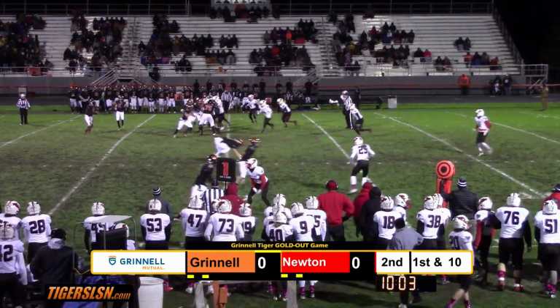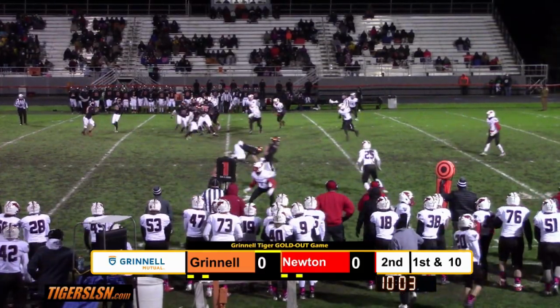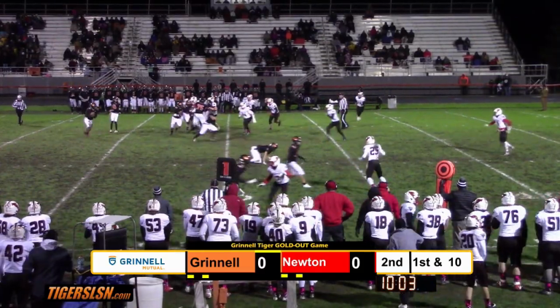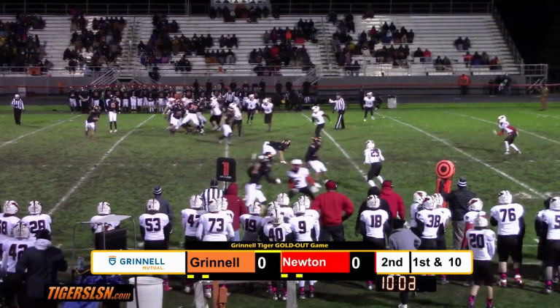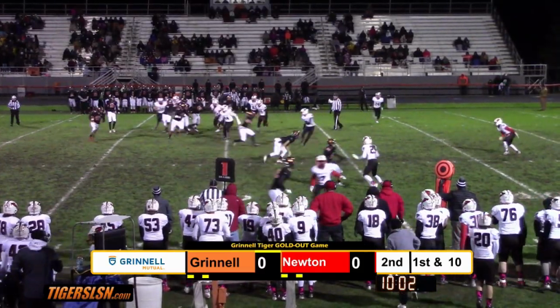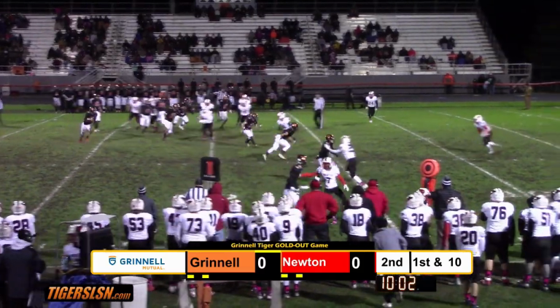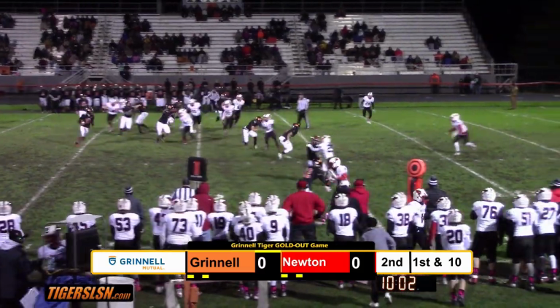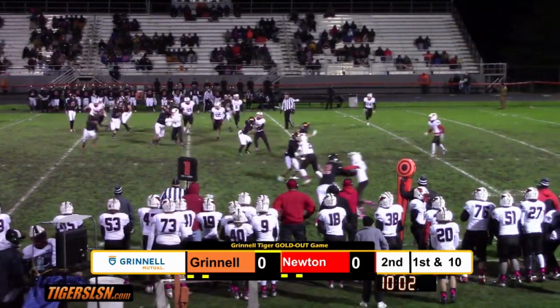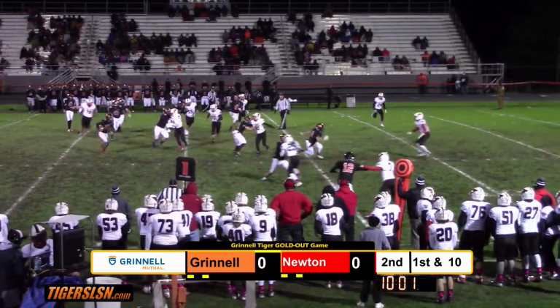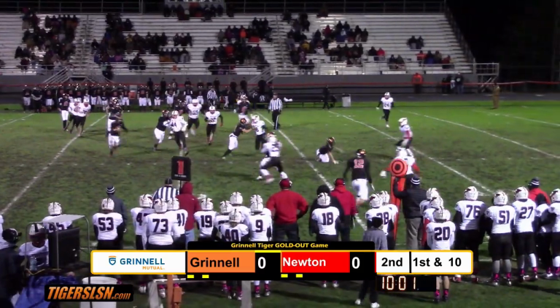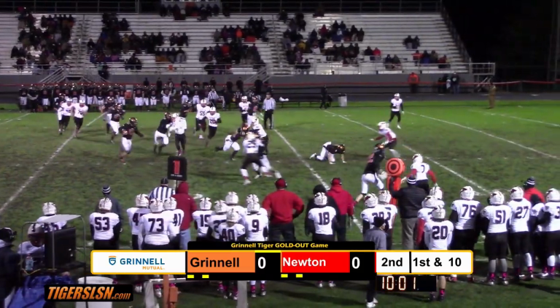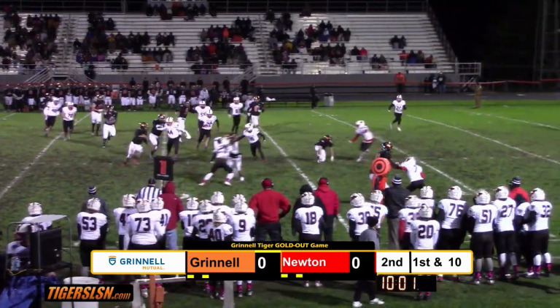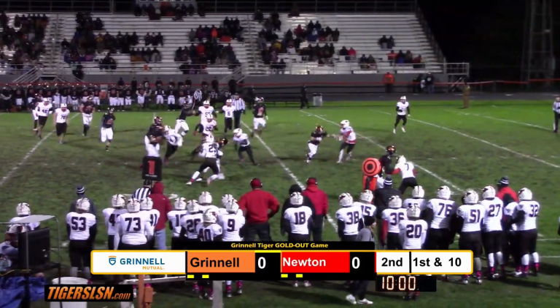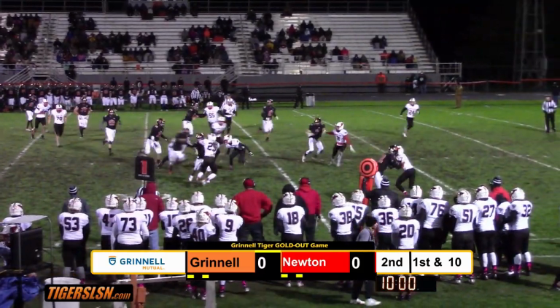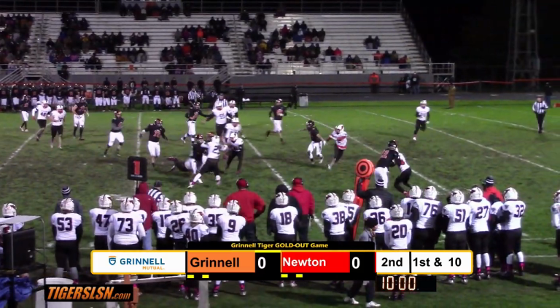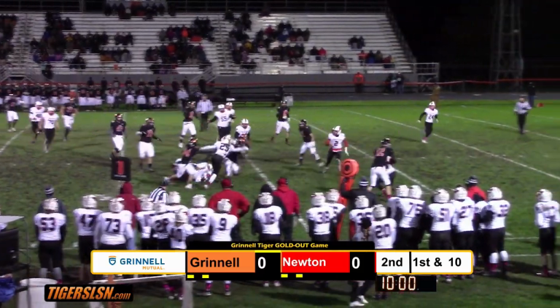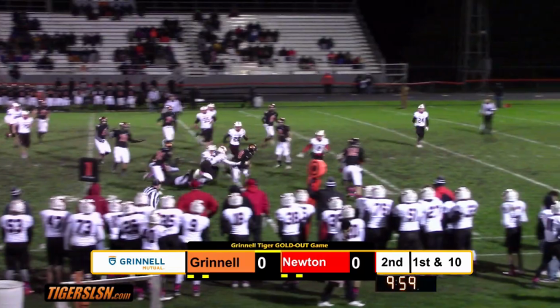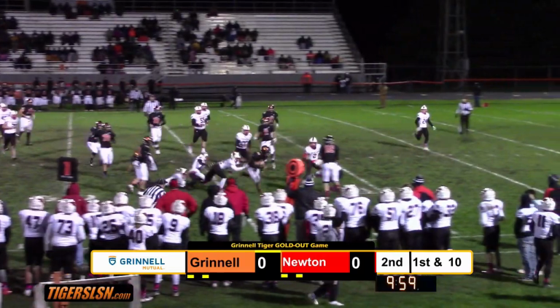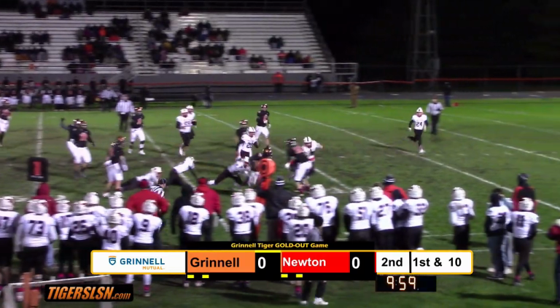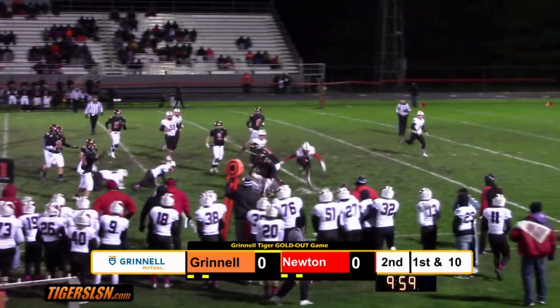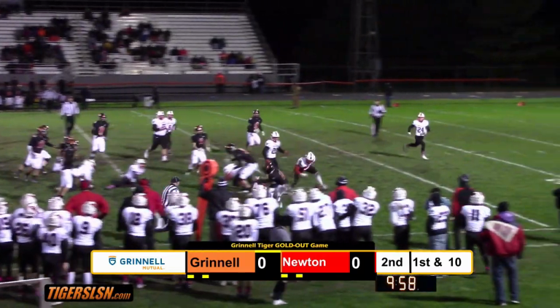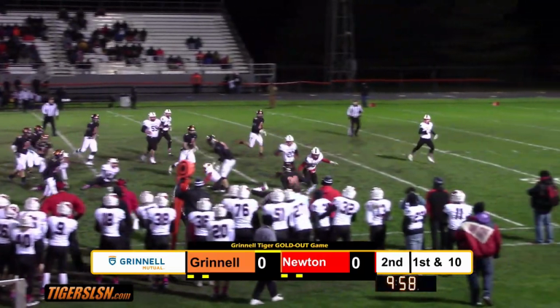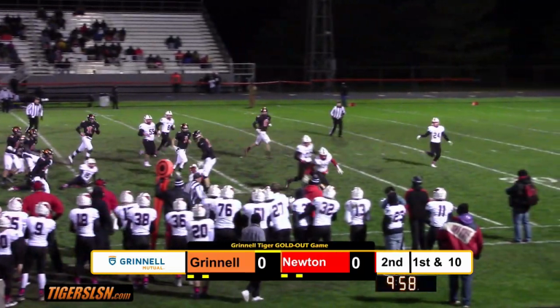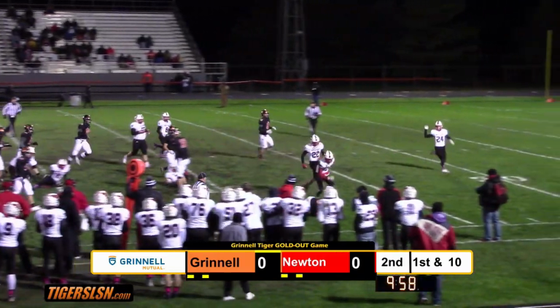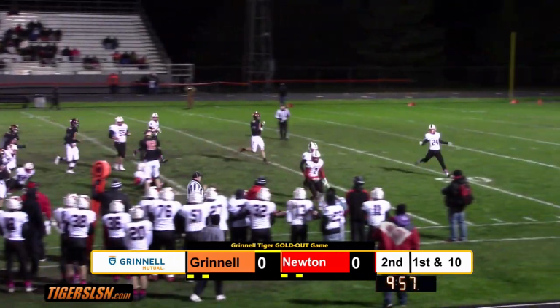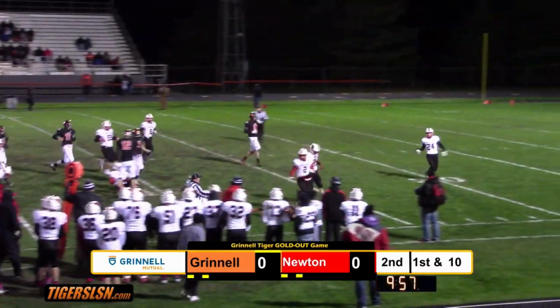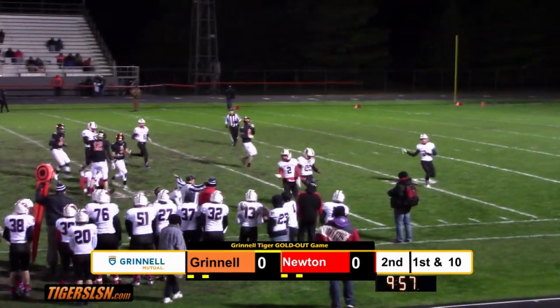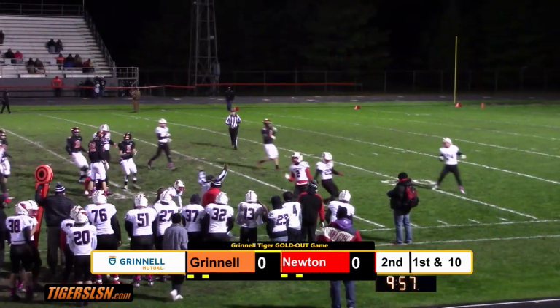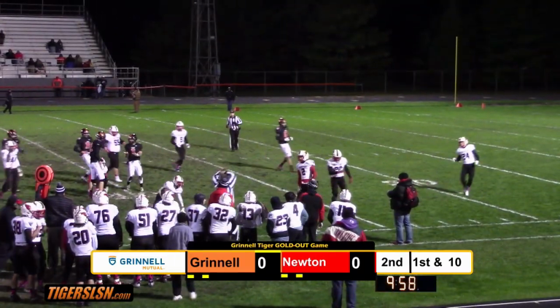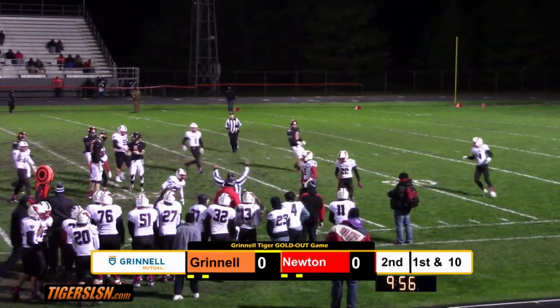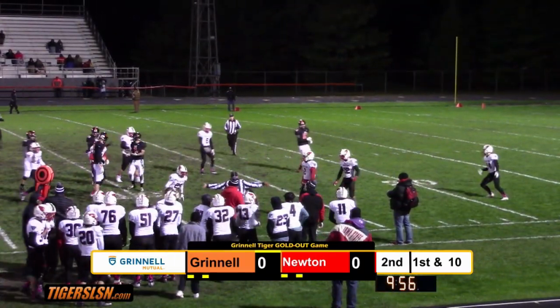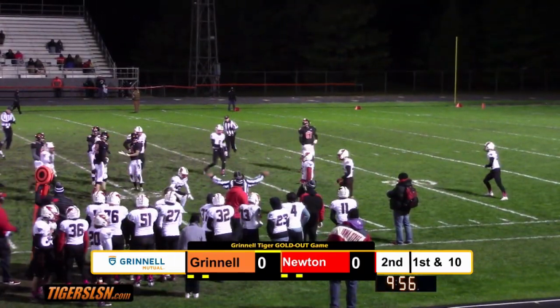First and five. Hunter to the right side. Can he get a few blocks? Bounces it, stays on his feet, spins forward. First down Grinnell.